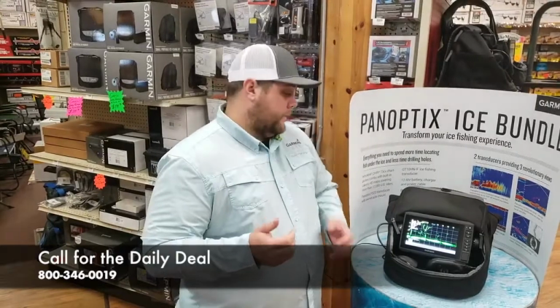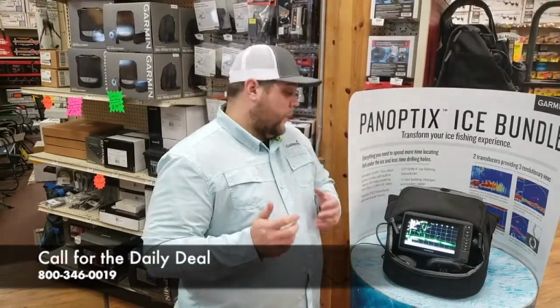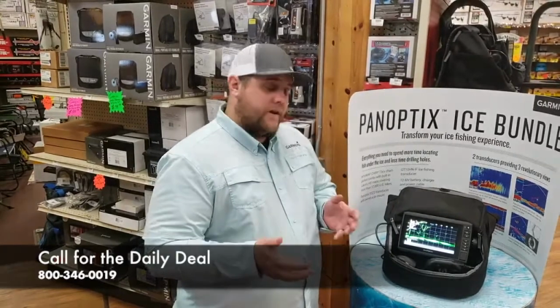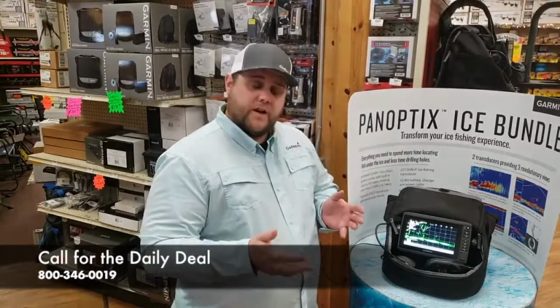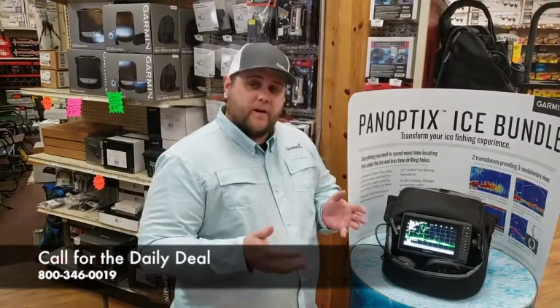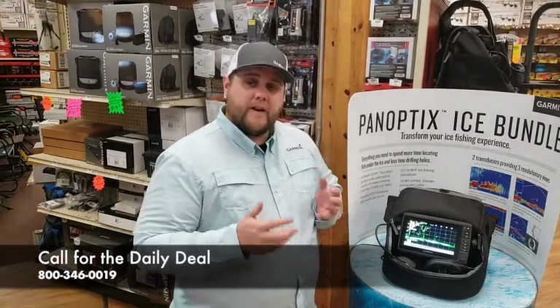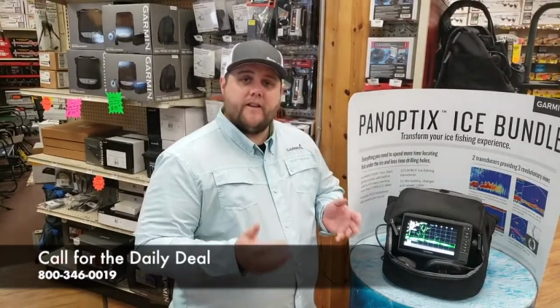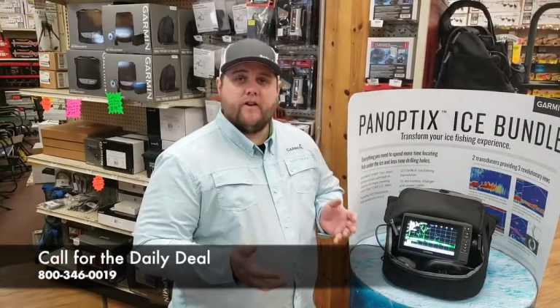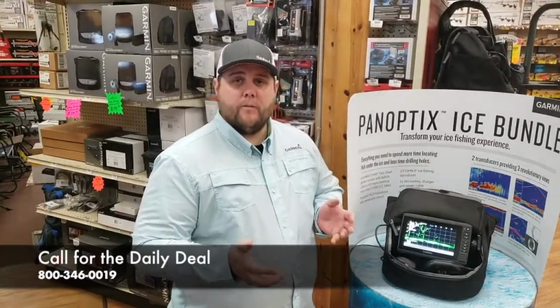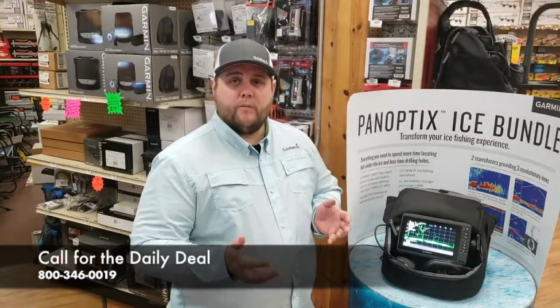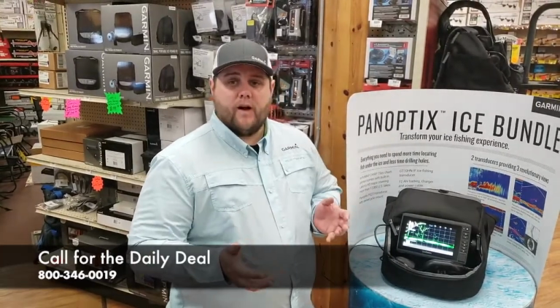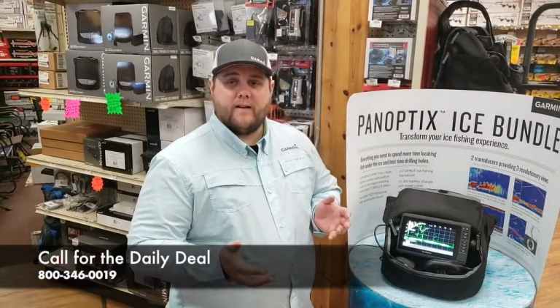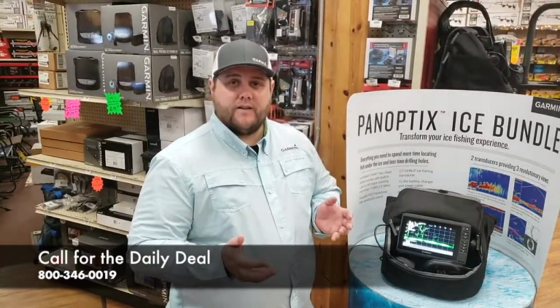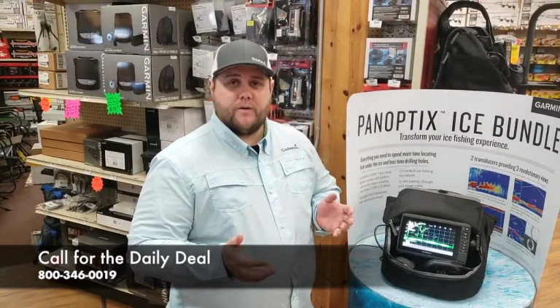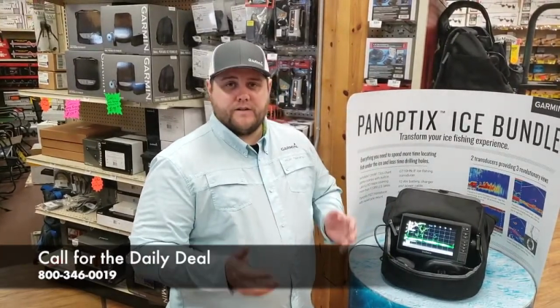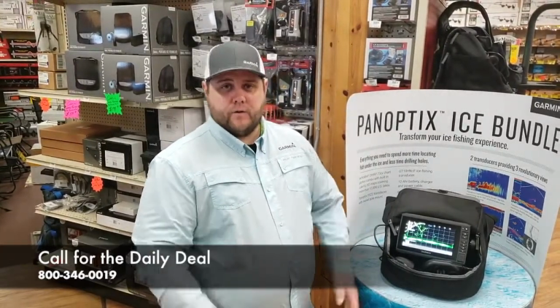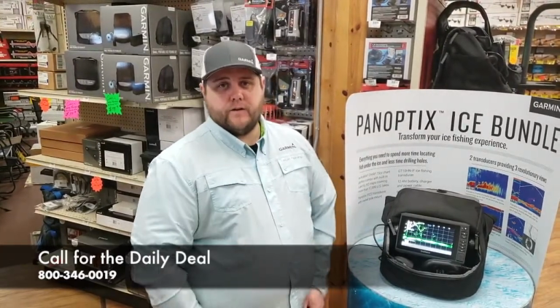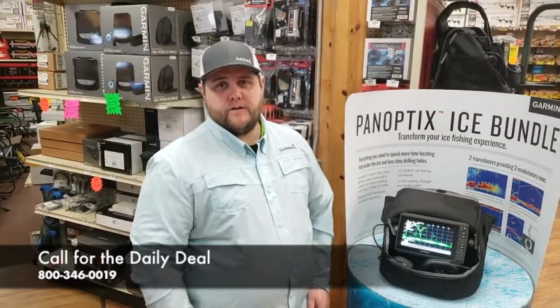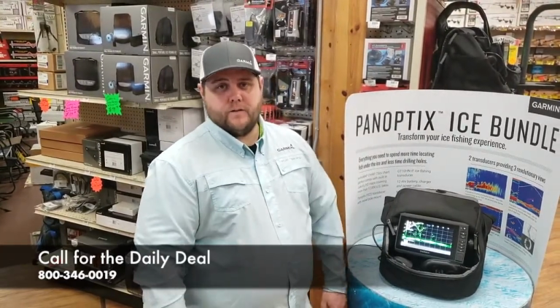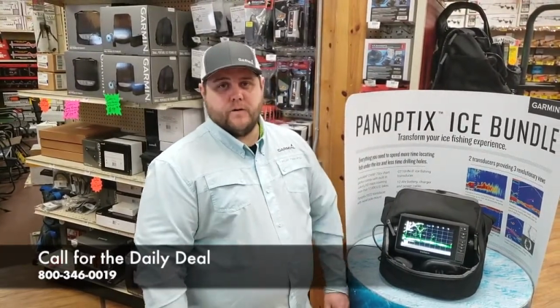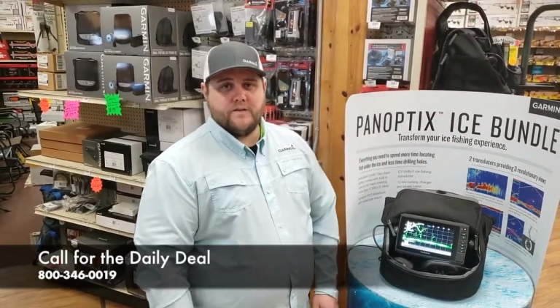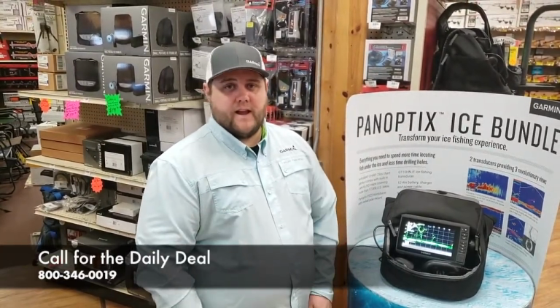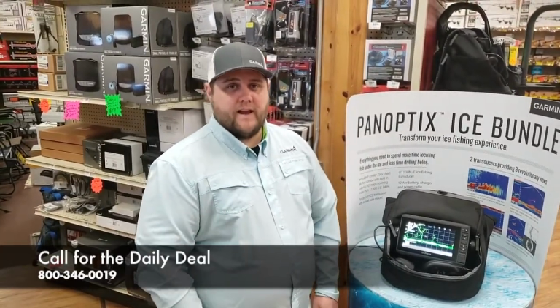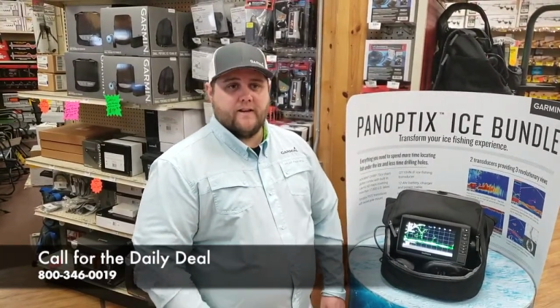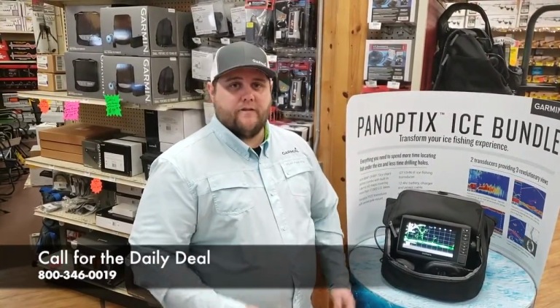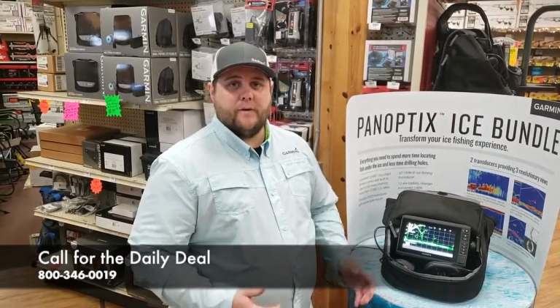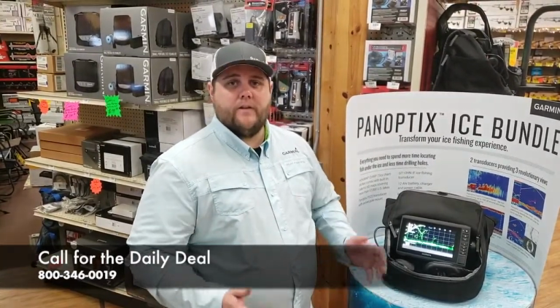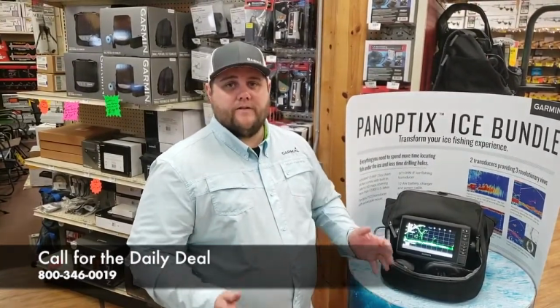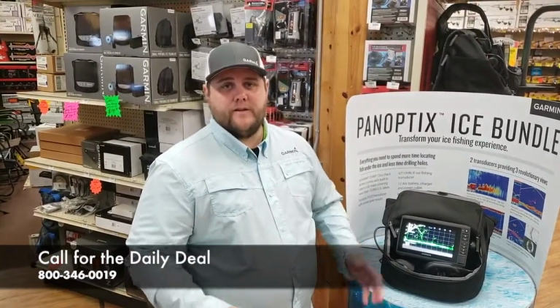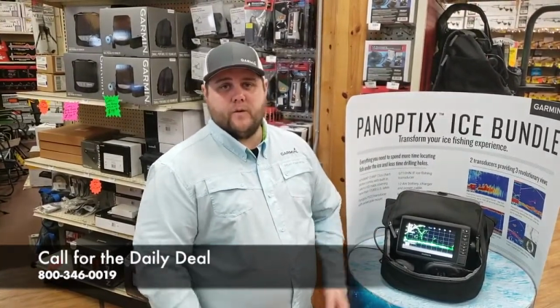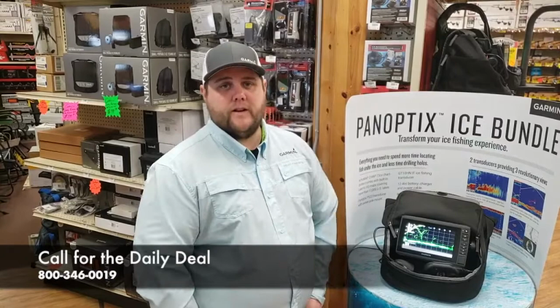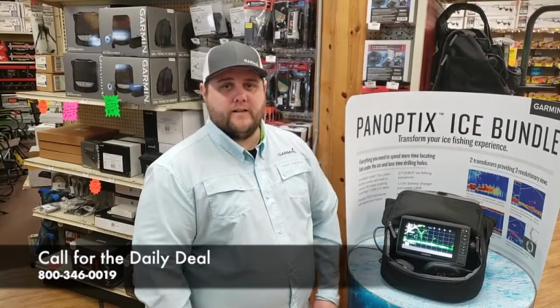Go ahead and check out any of the Garmin products at the Reed Sporting Goods stores and find one that fits your needs.